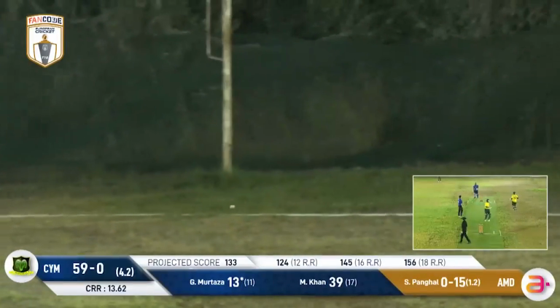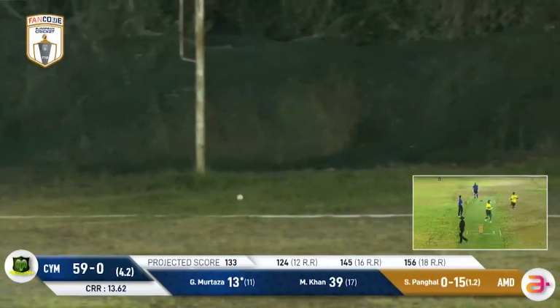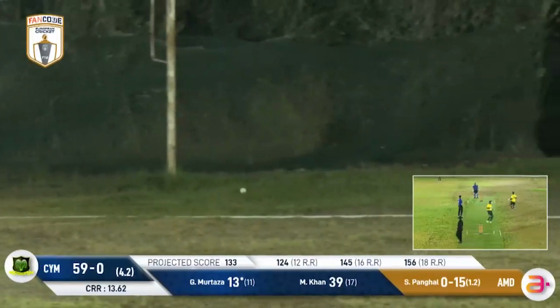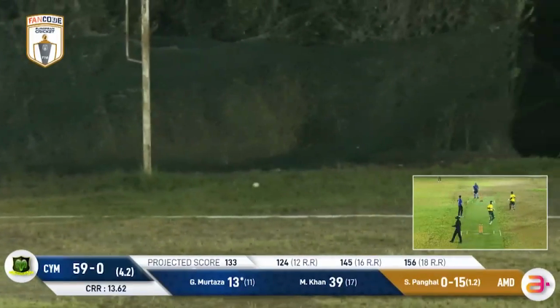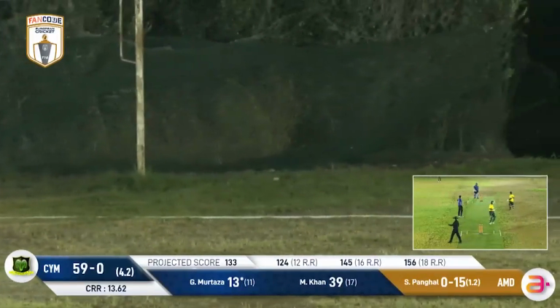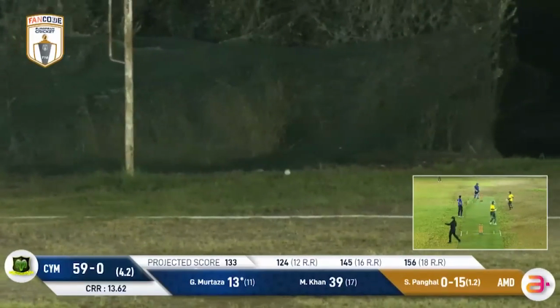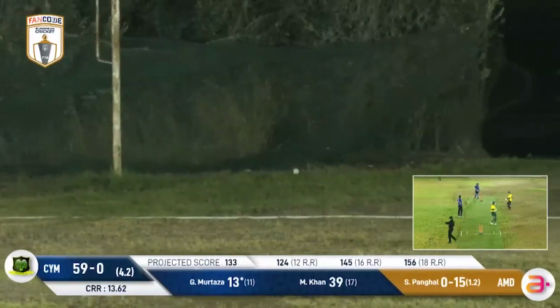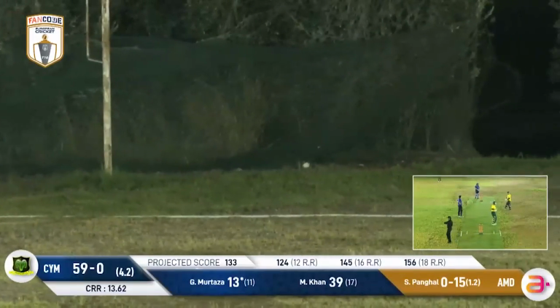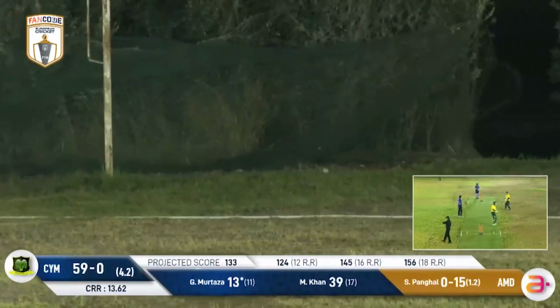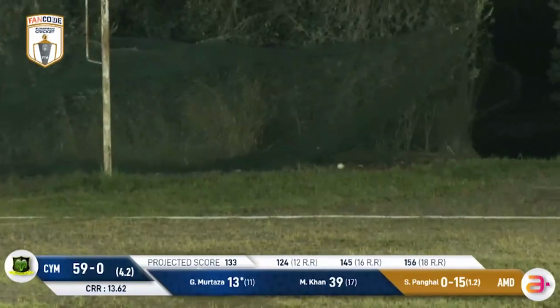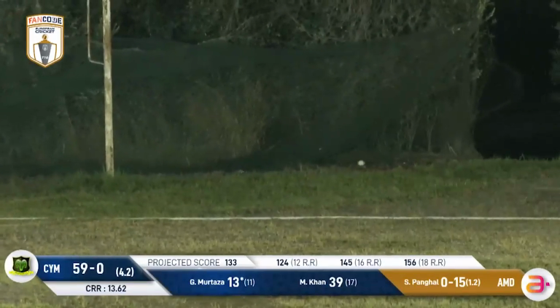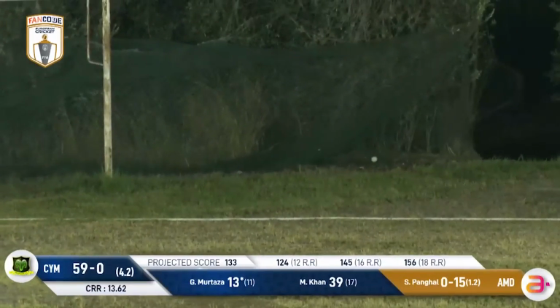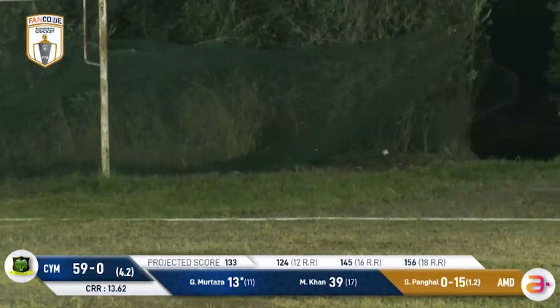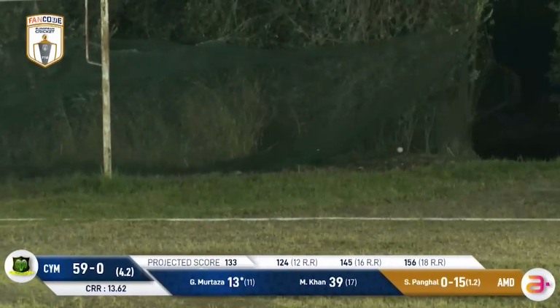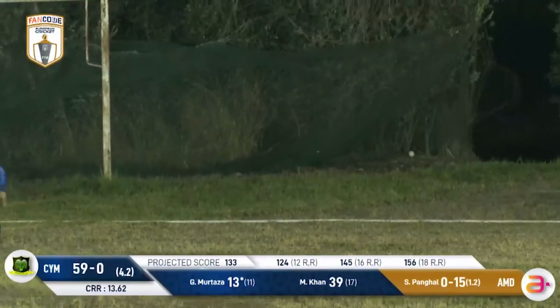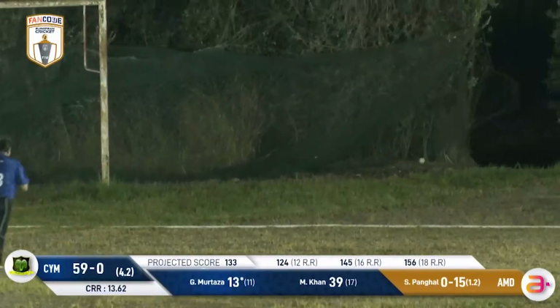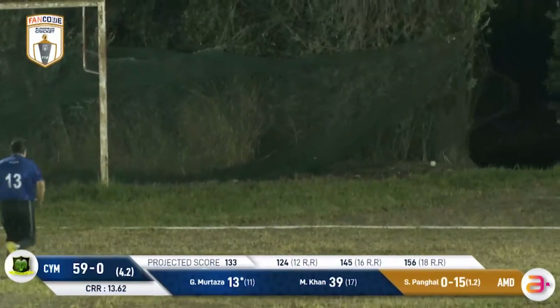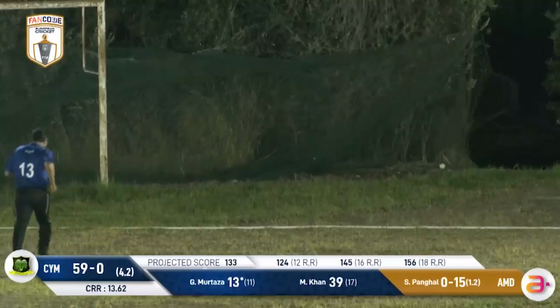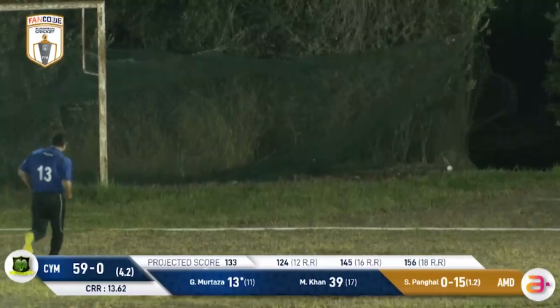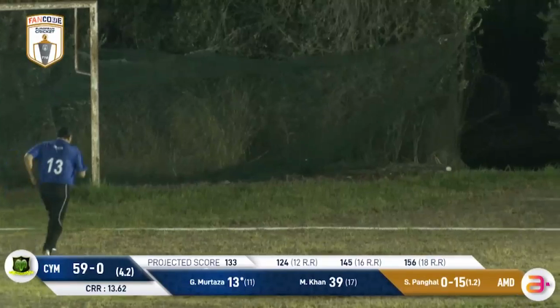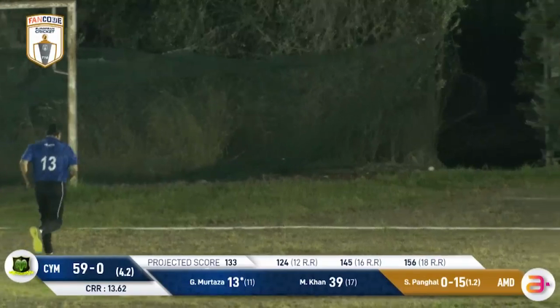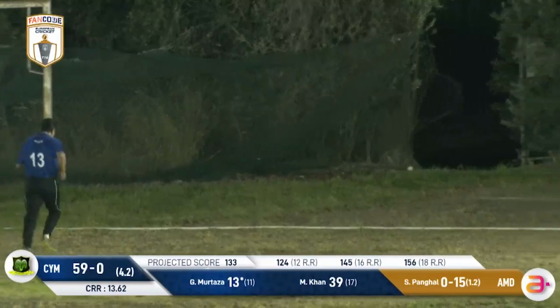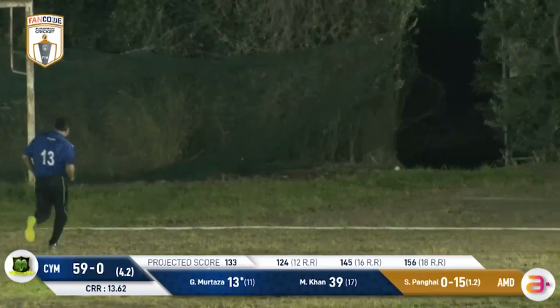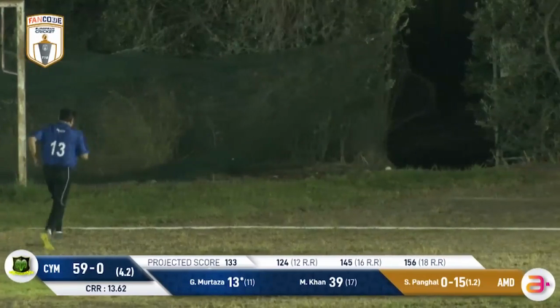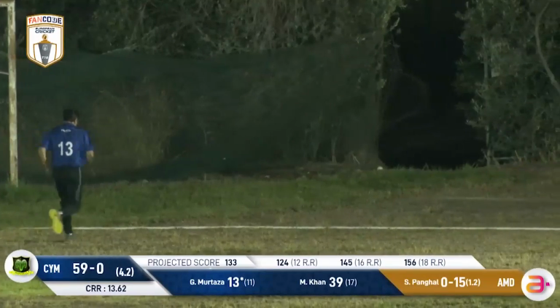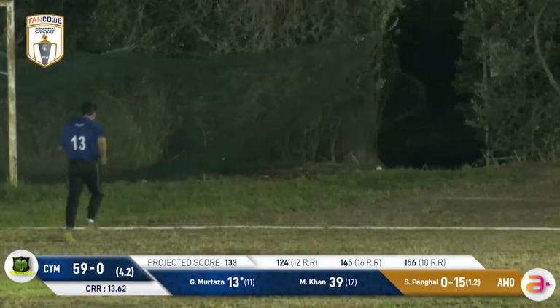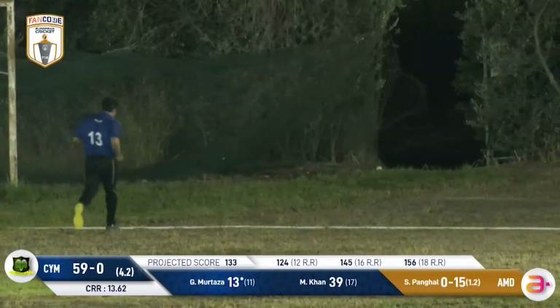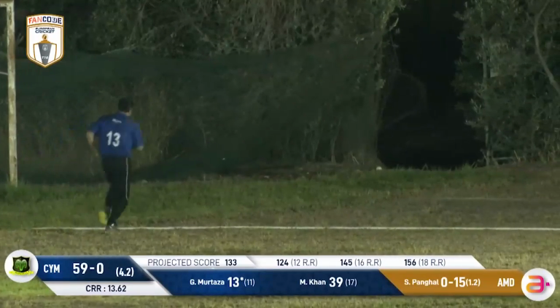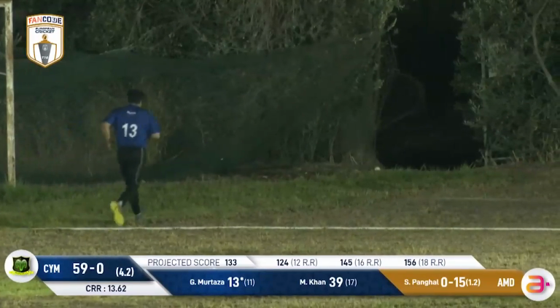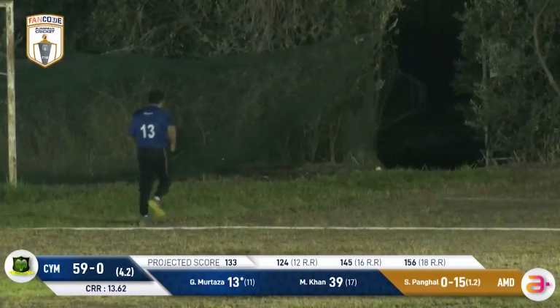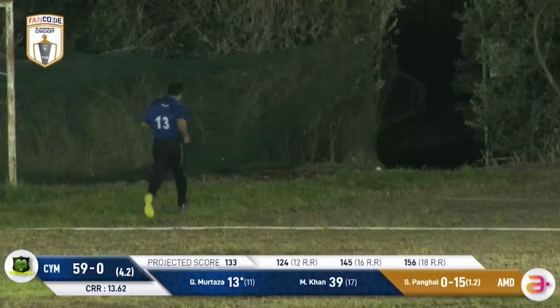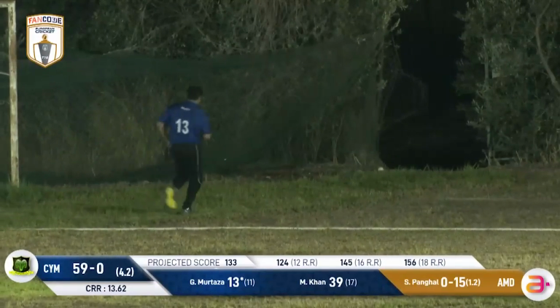That's just going to trickle over the boundary rope for a four — played nicely off the pads by Ghulam Murtaza.